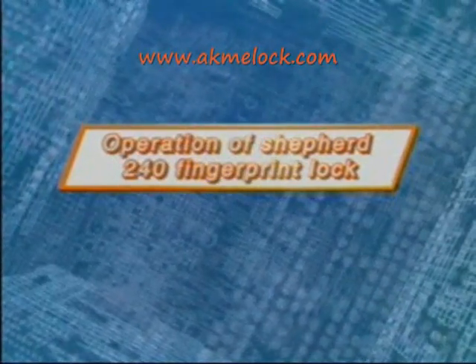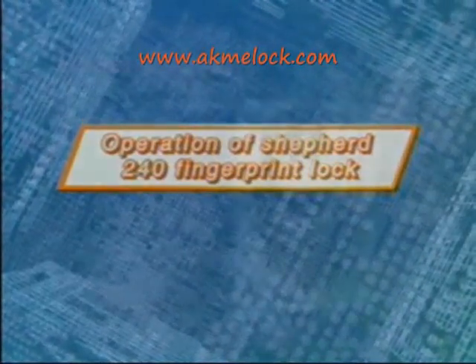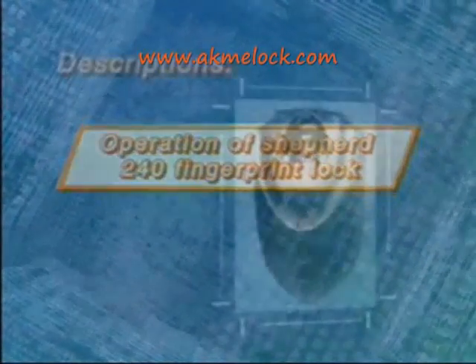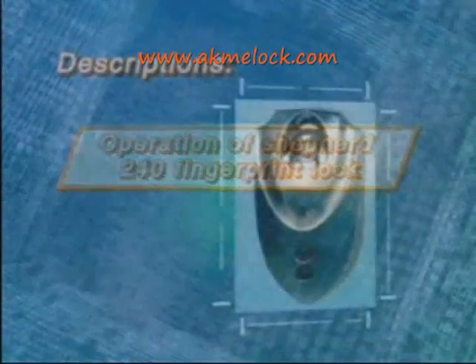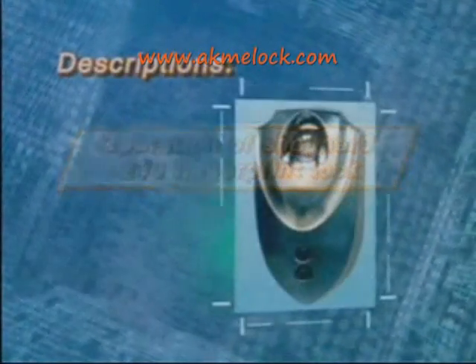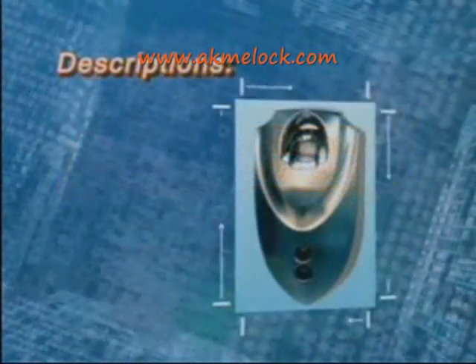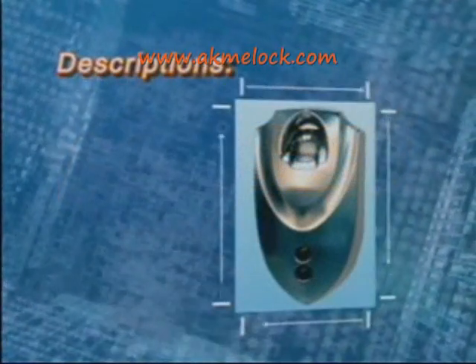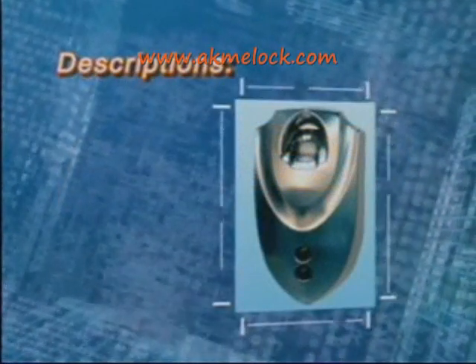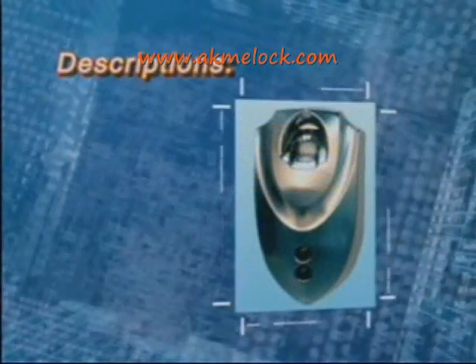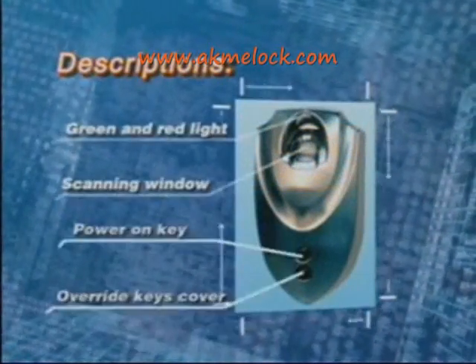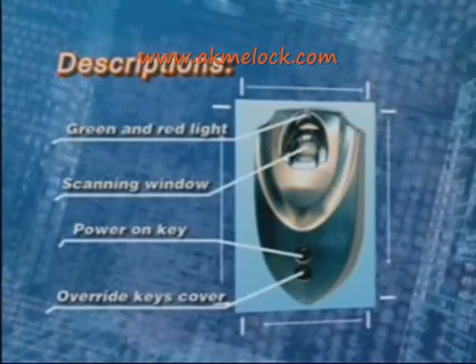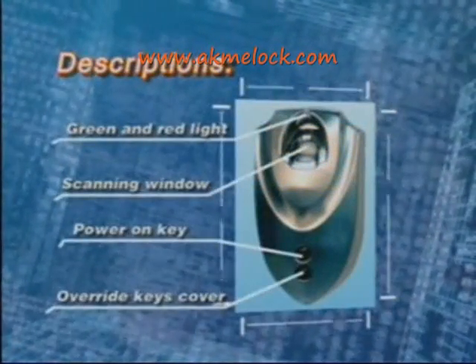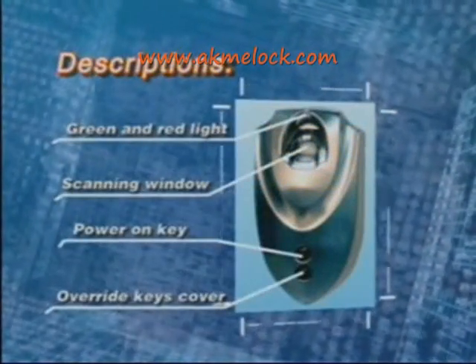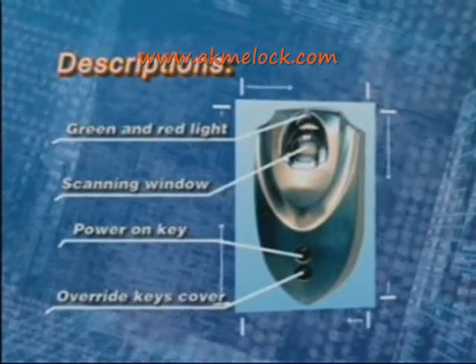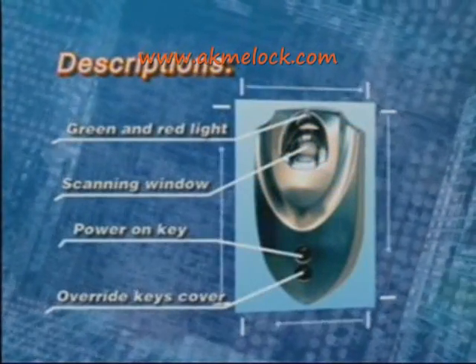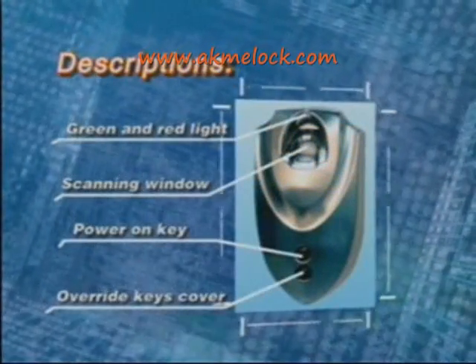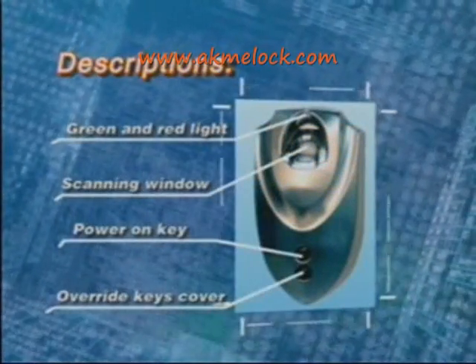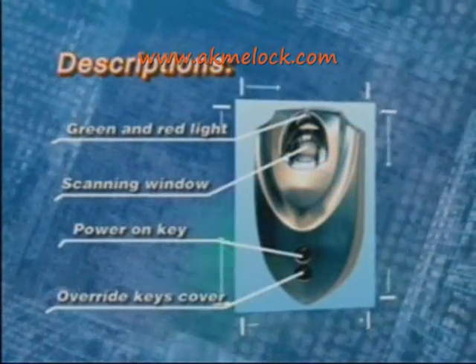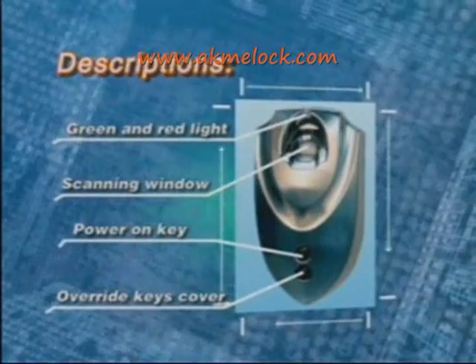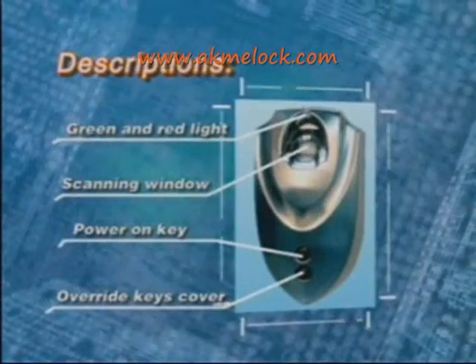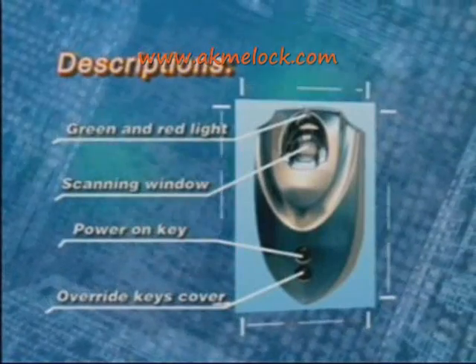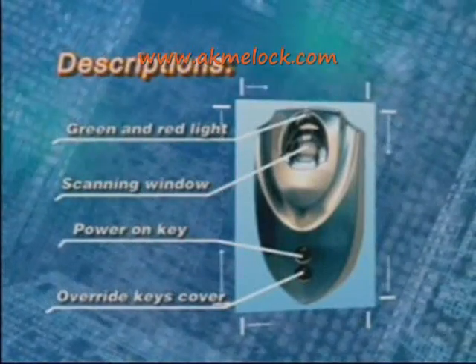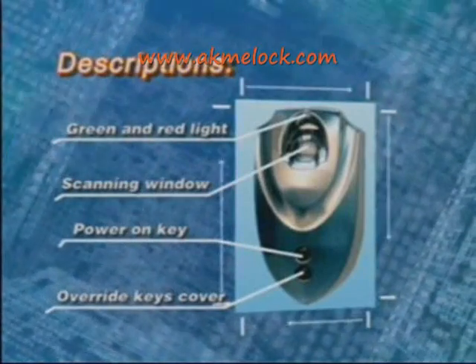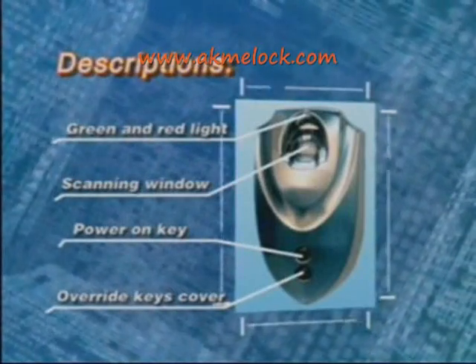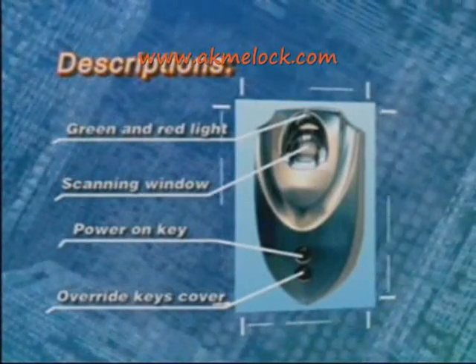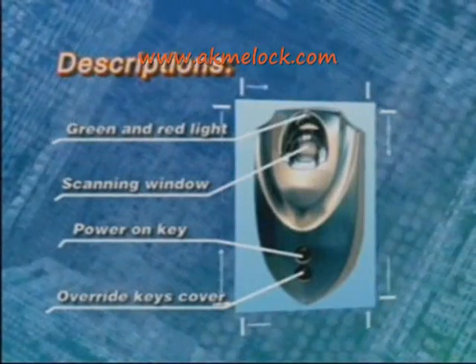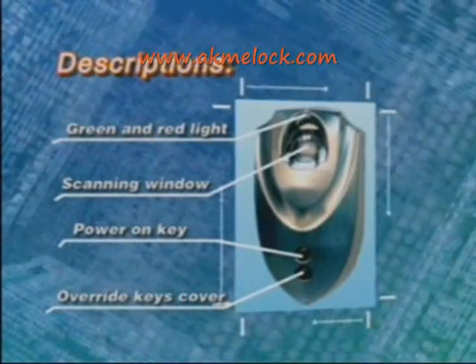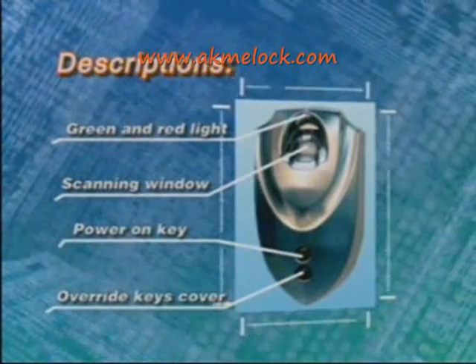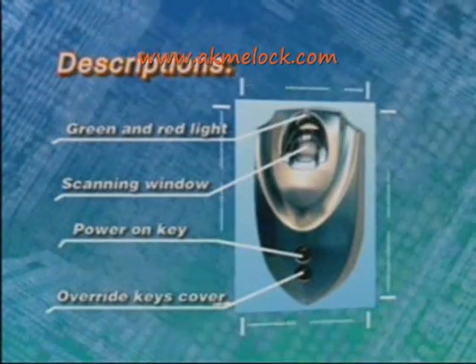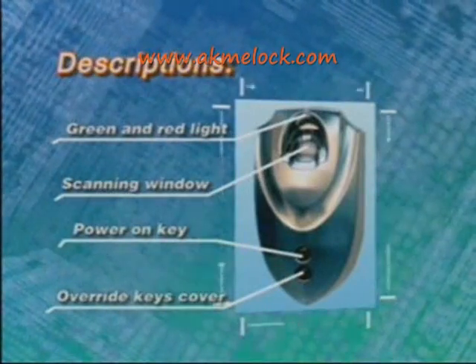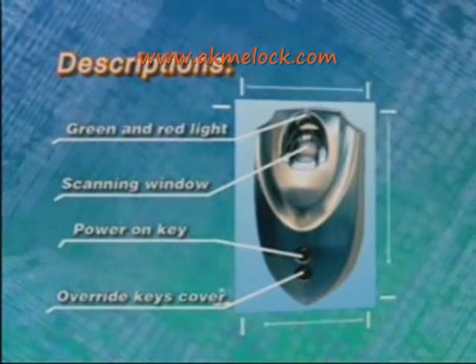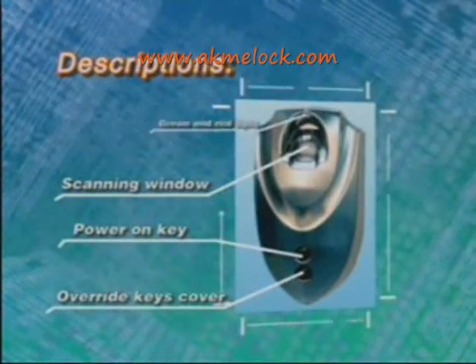First, look at the display: green and red light, scanning window, power on key, and override keys cover.